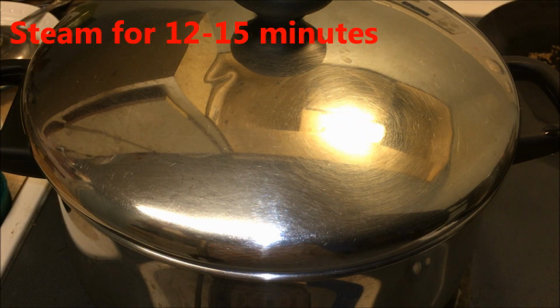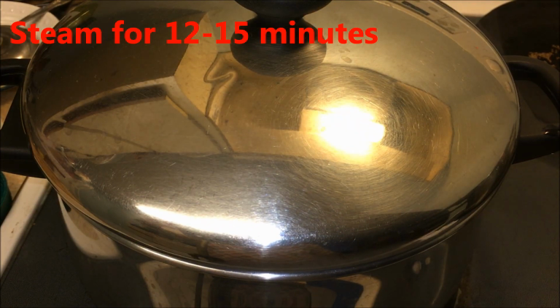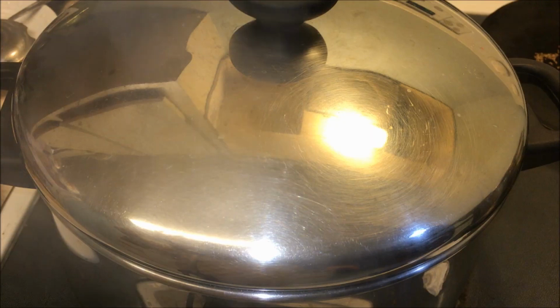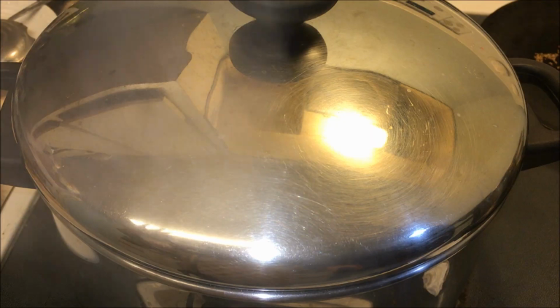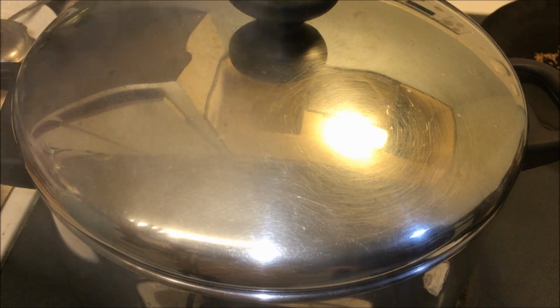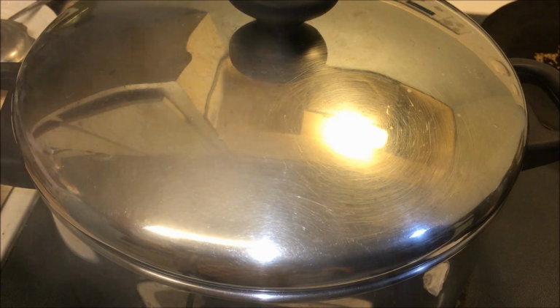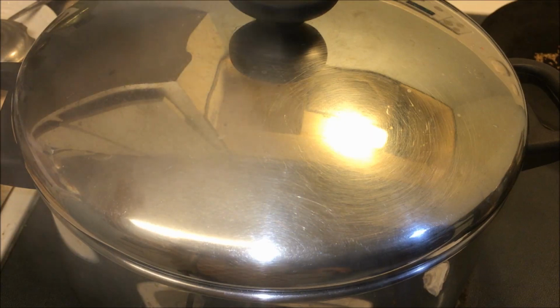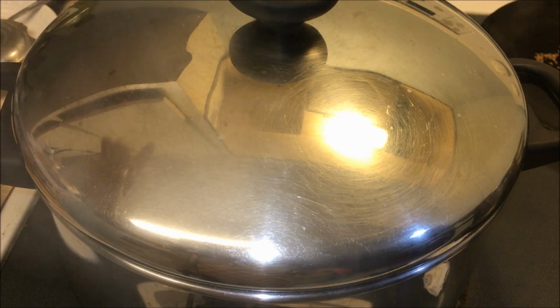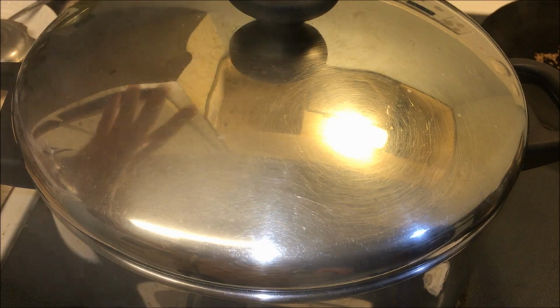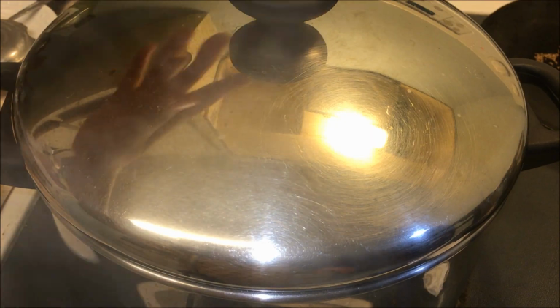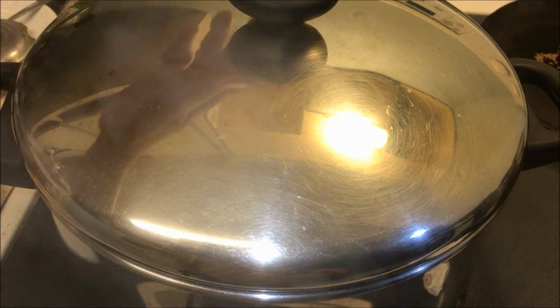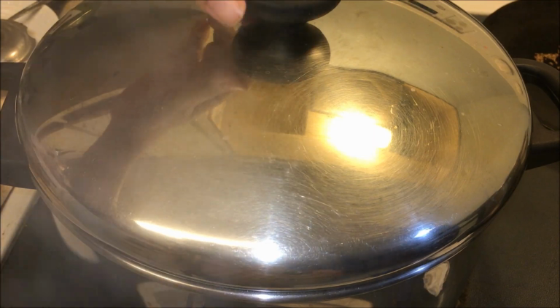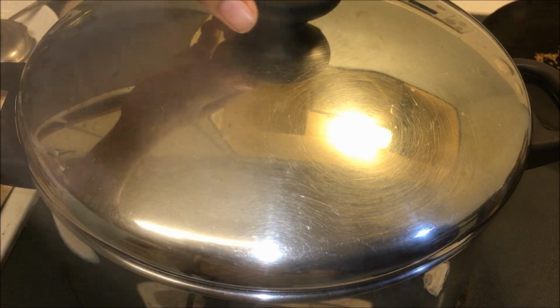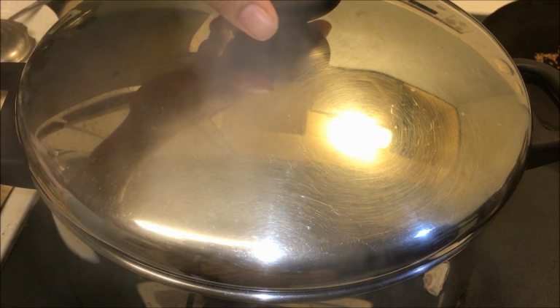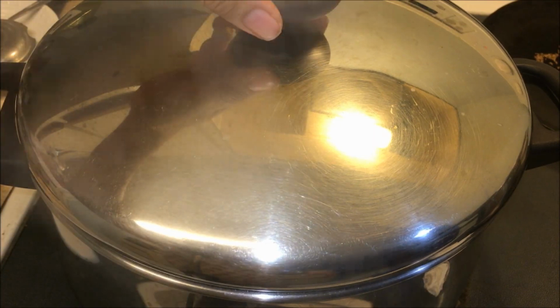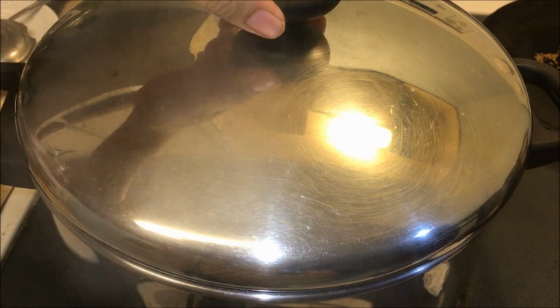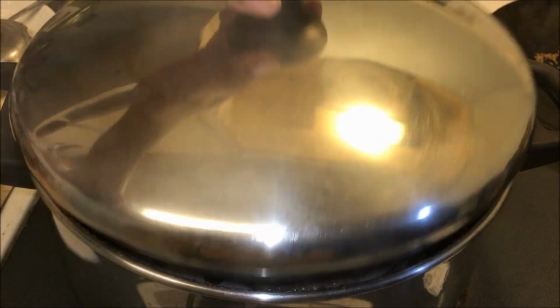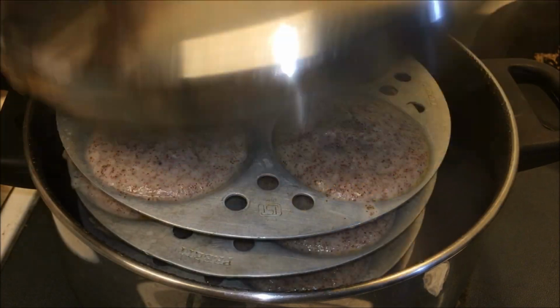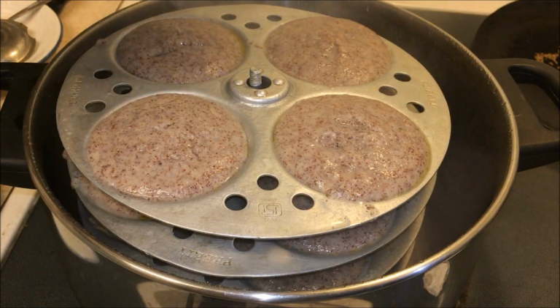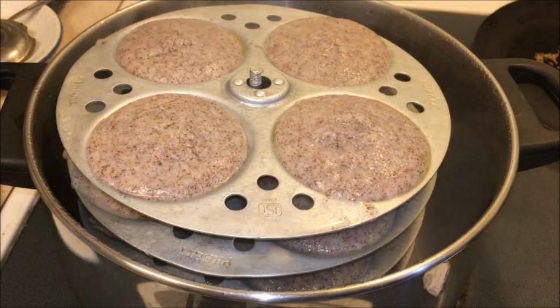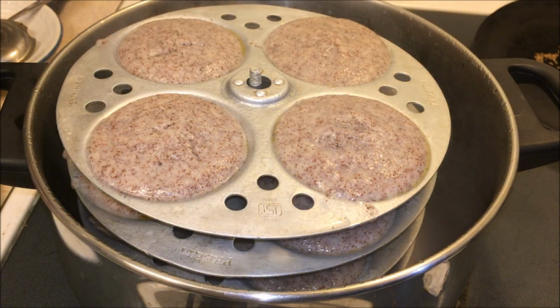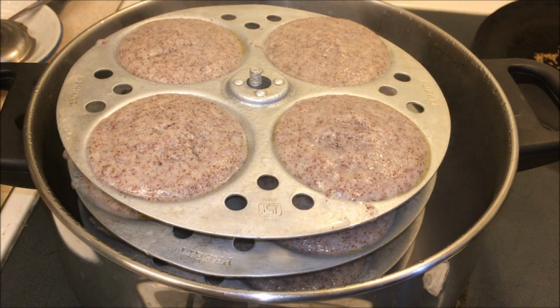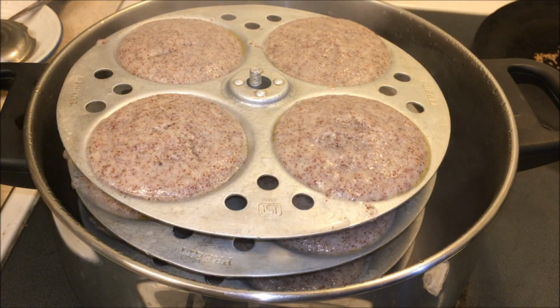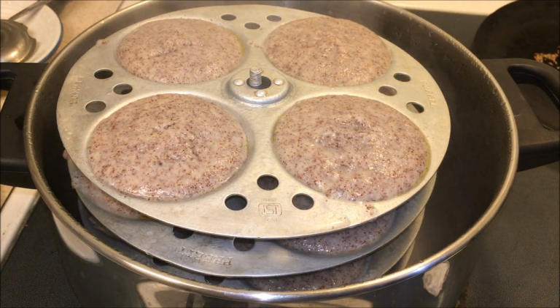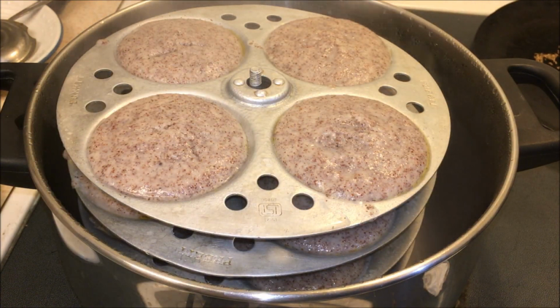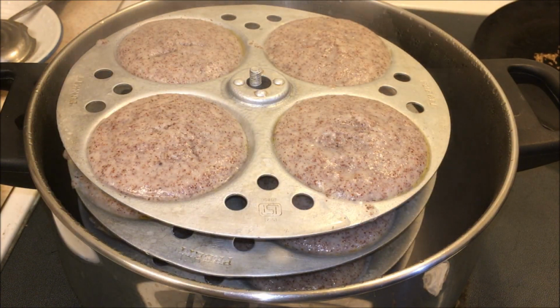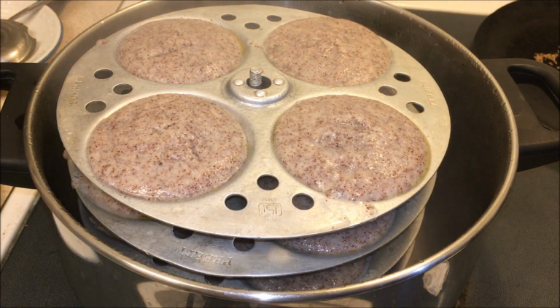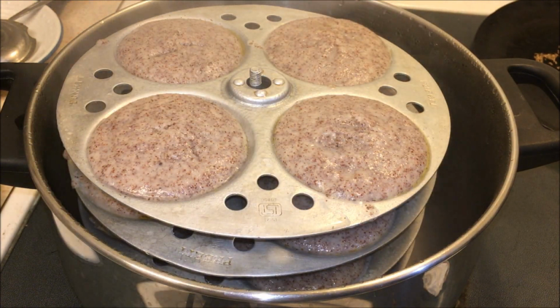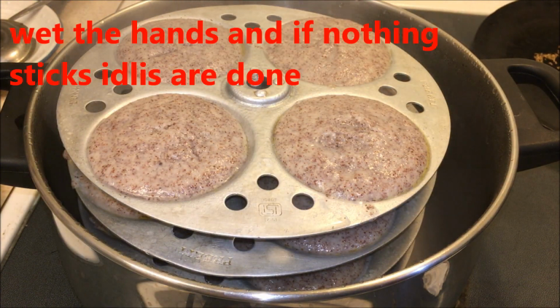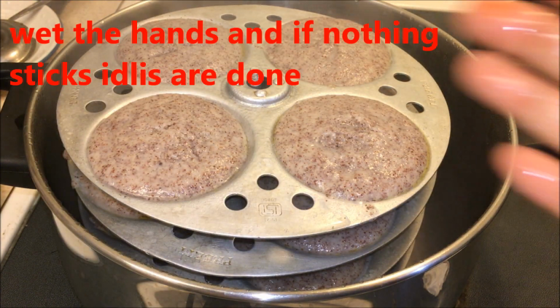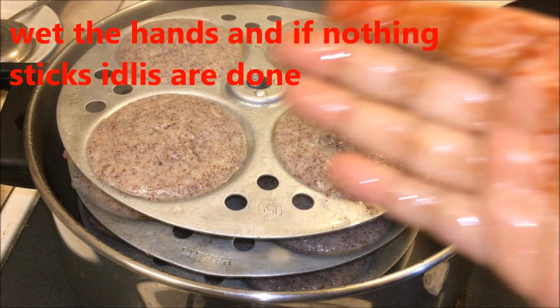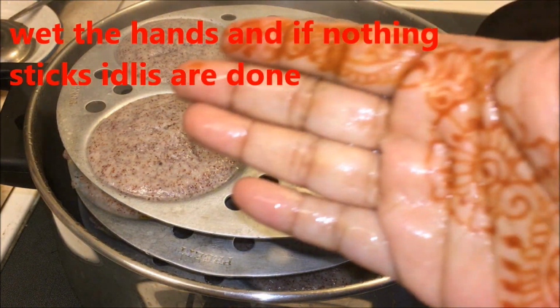These are good for toddlers, for all ages, for diabetic people, for lactation, and for lactating mothers.